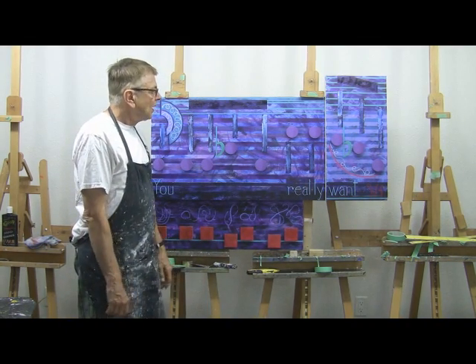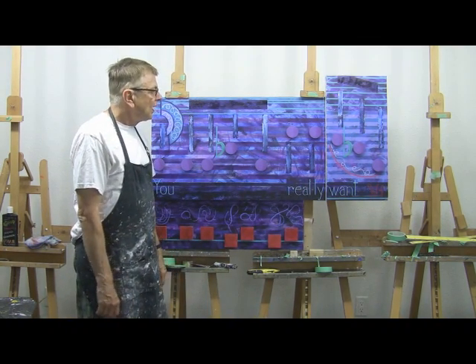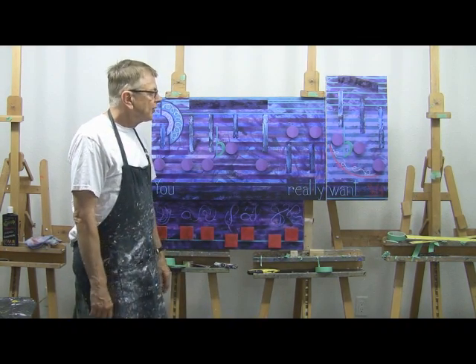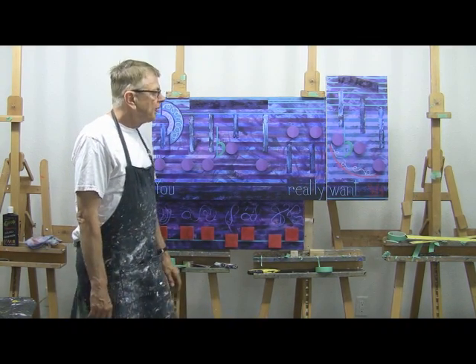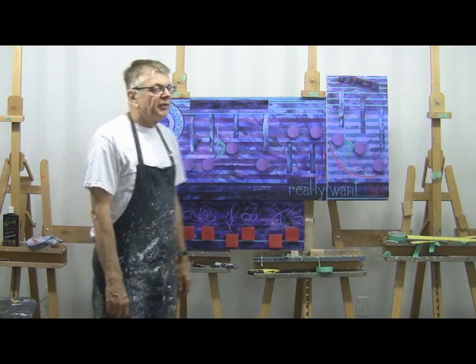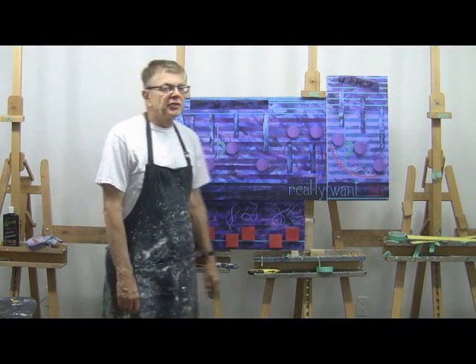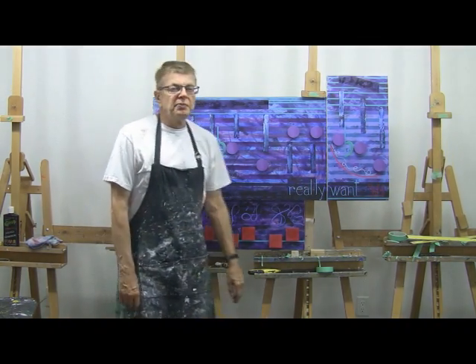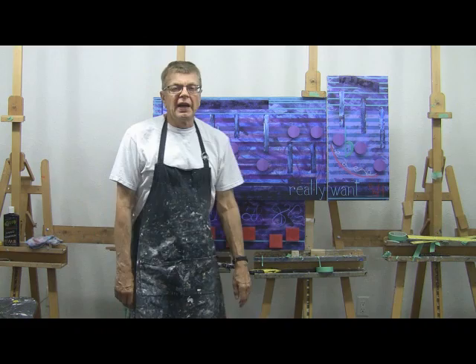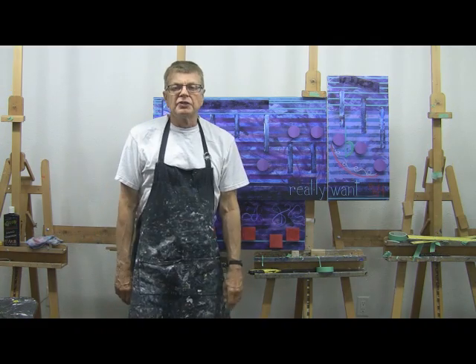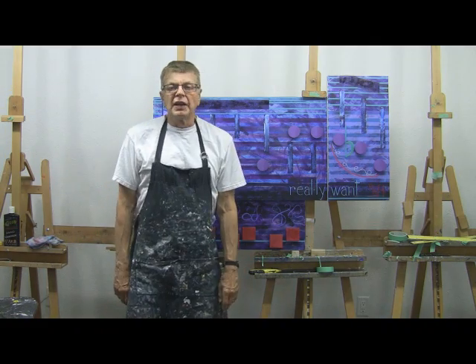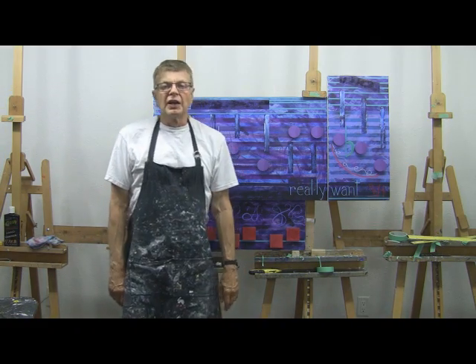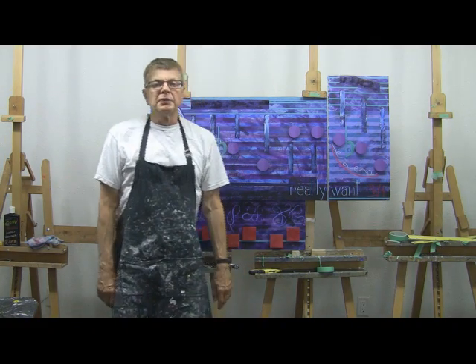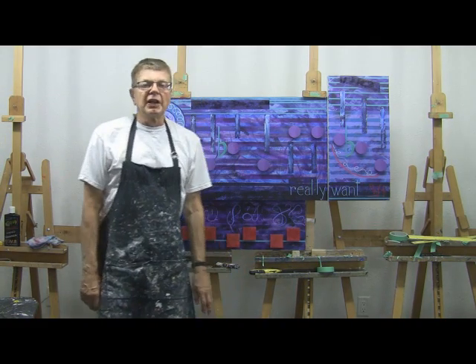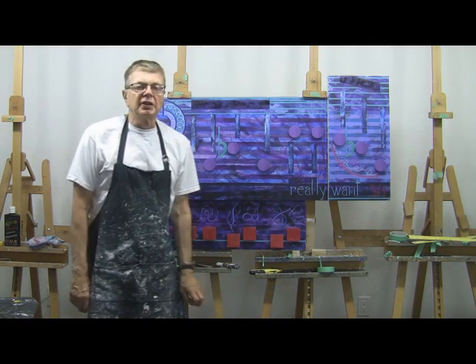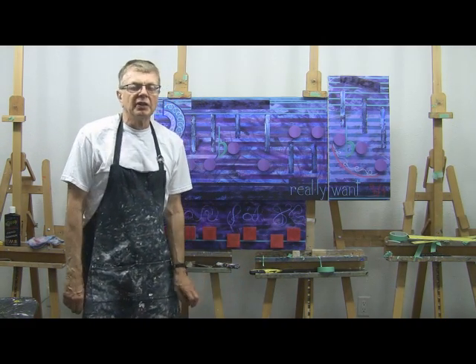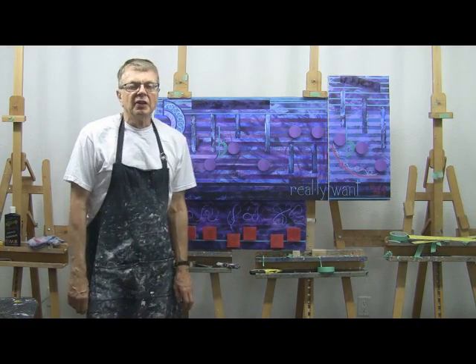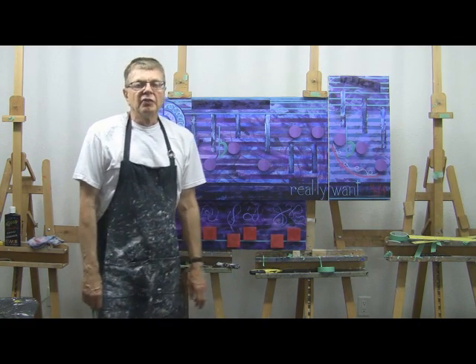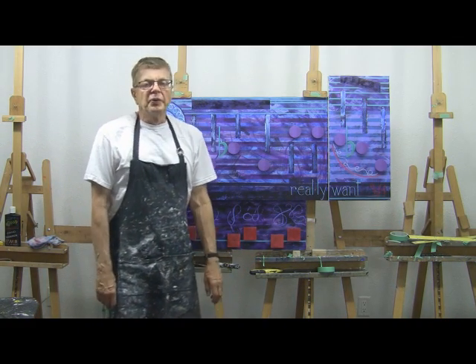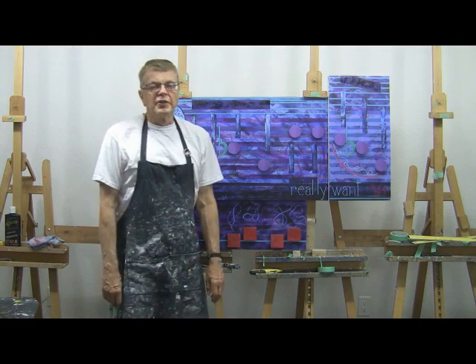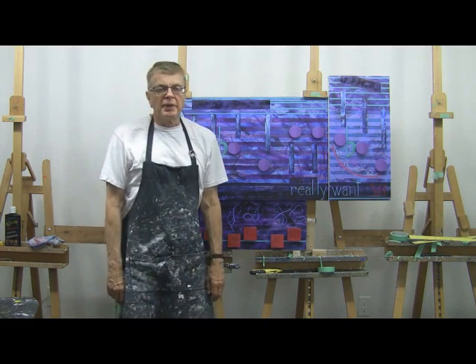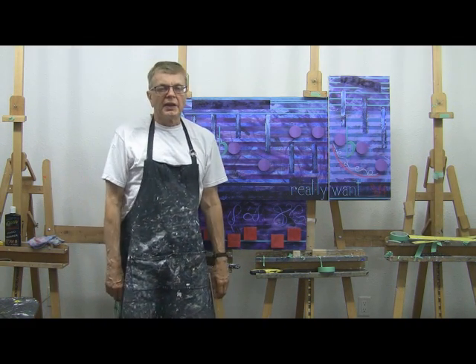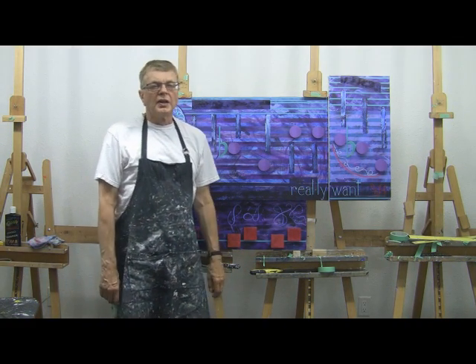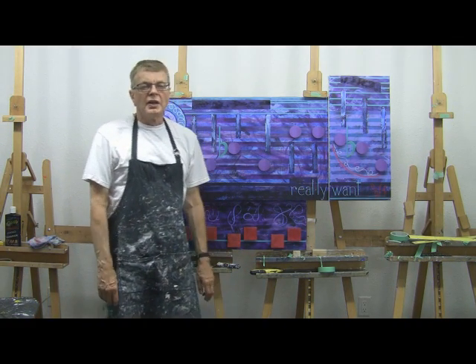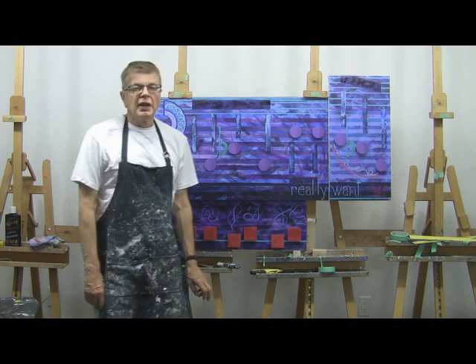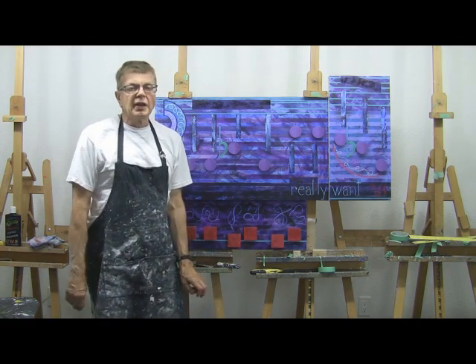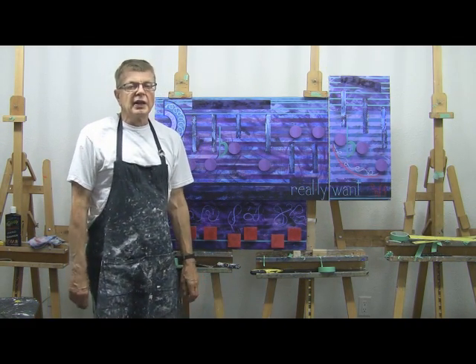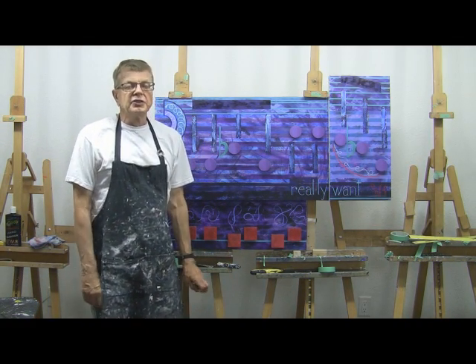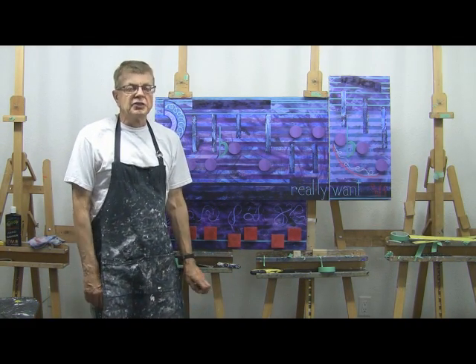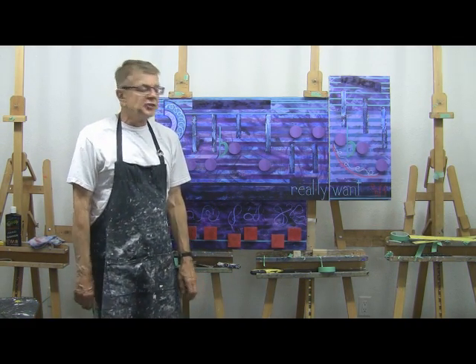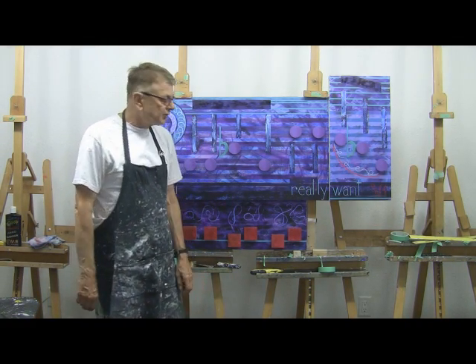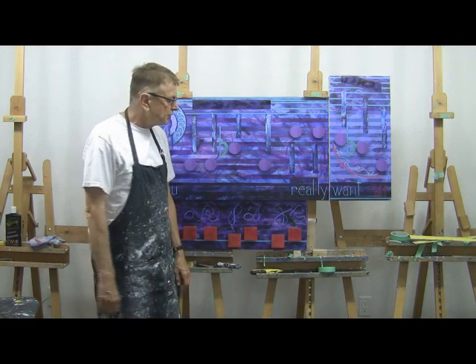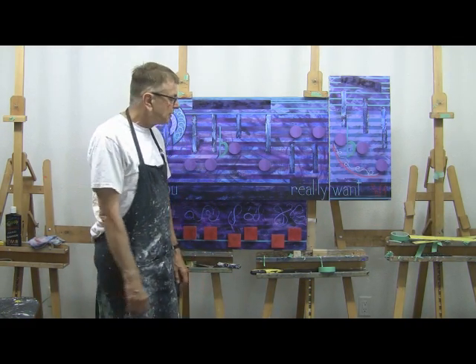This painting wasn't too bad. It was kind of complicated for a birthday painting, and I'm glad I took the two days to do it.